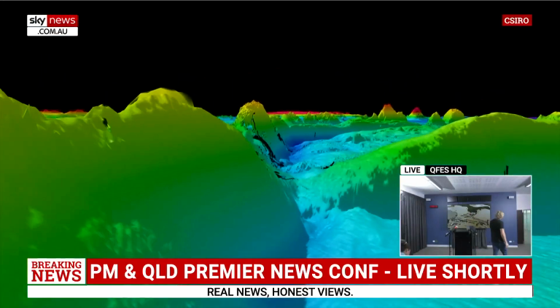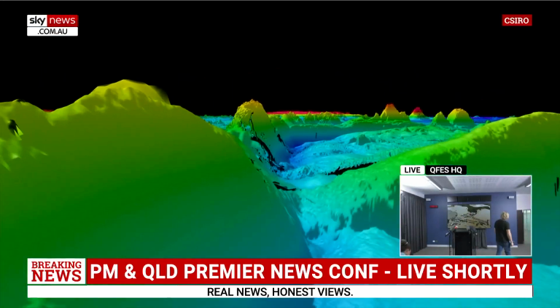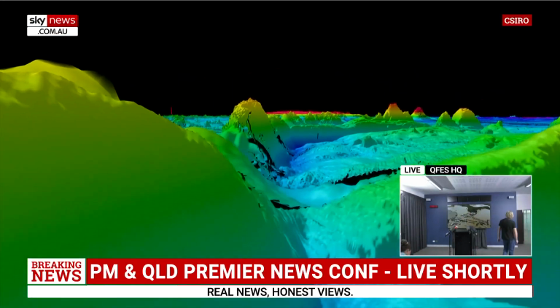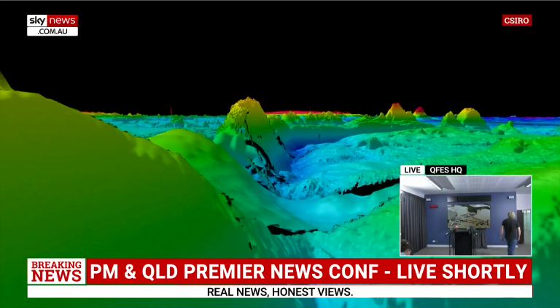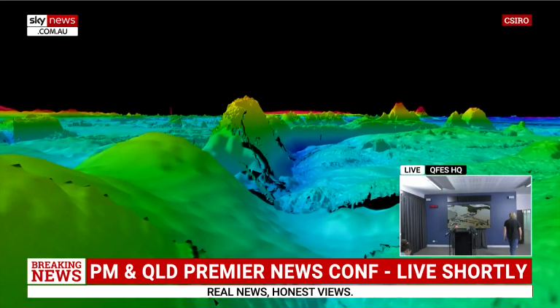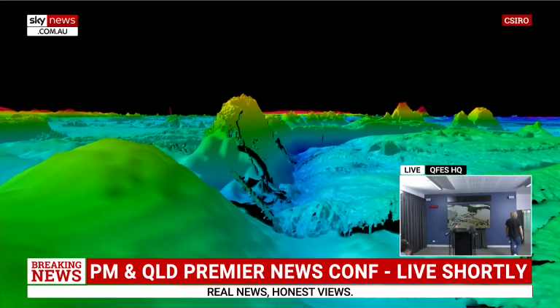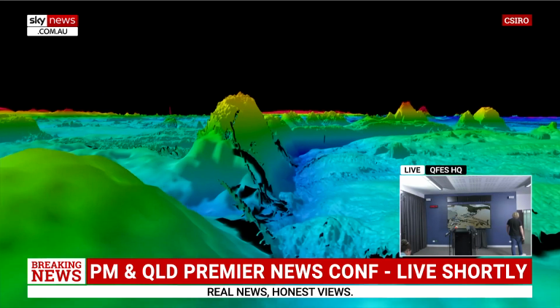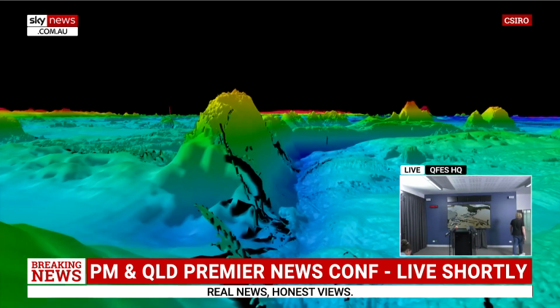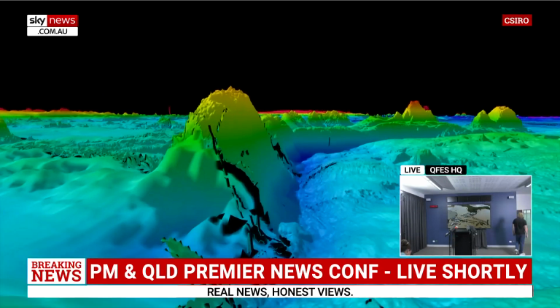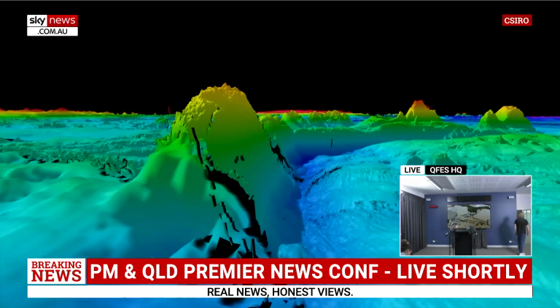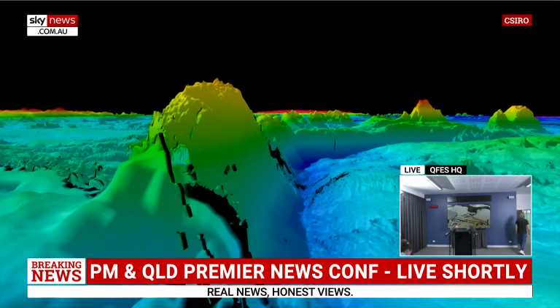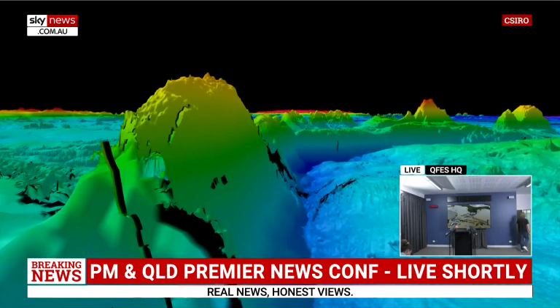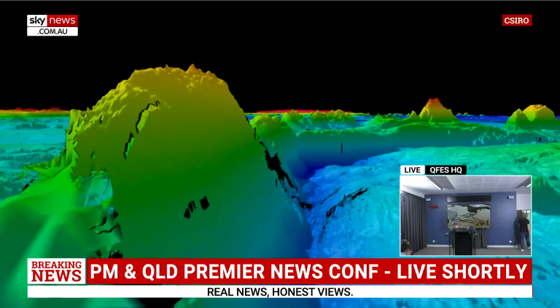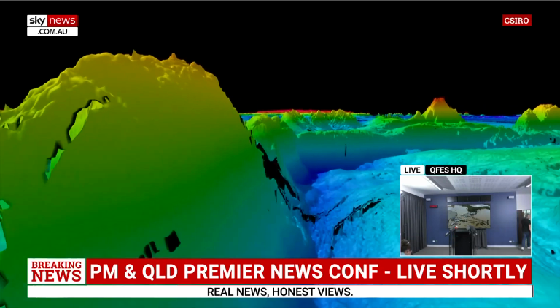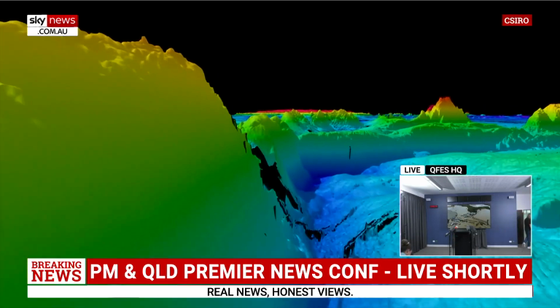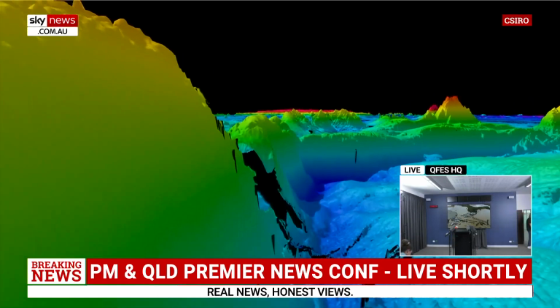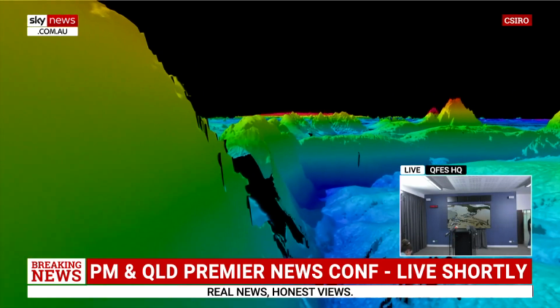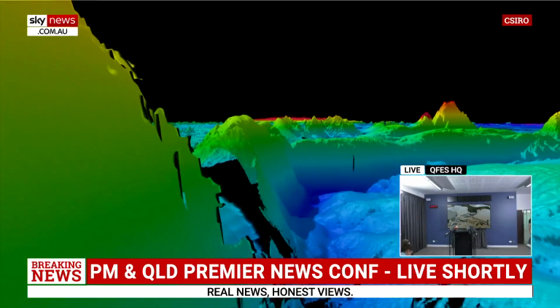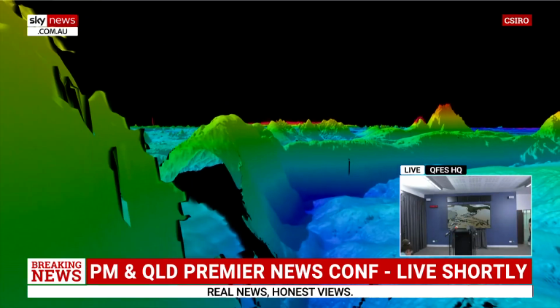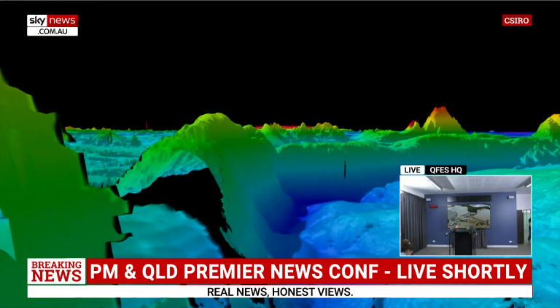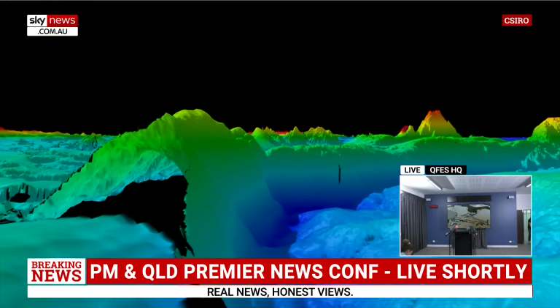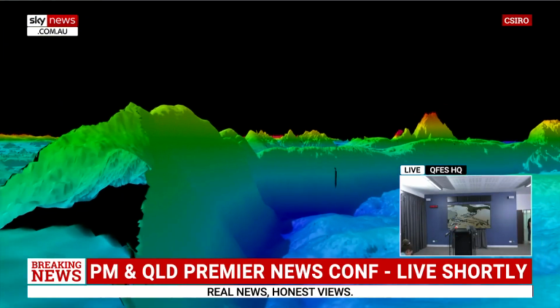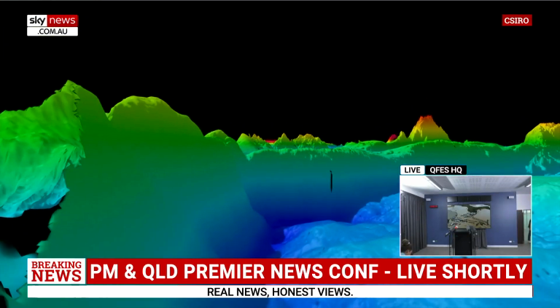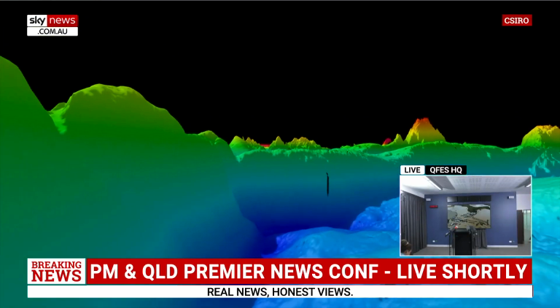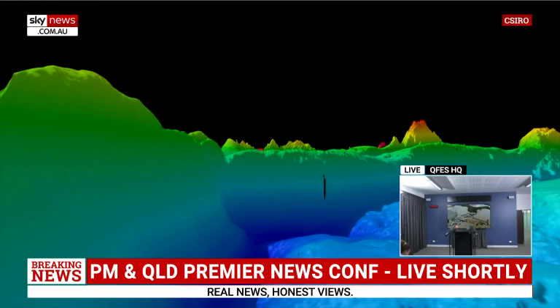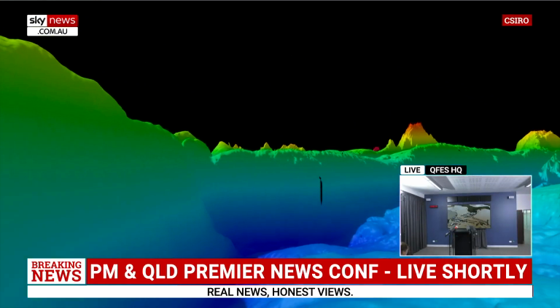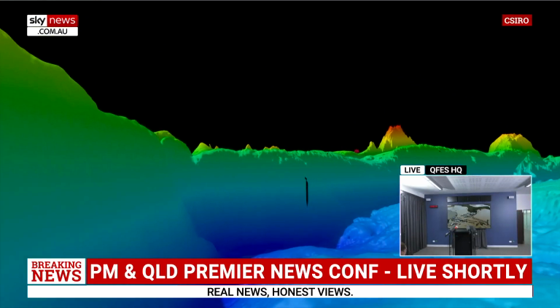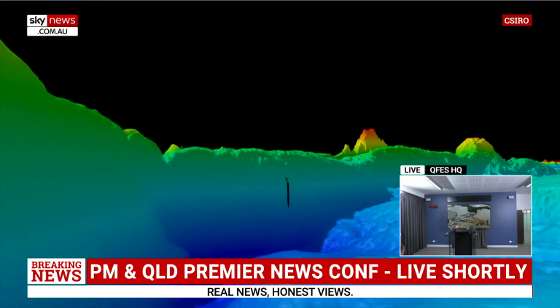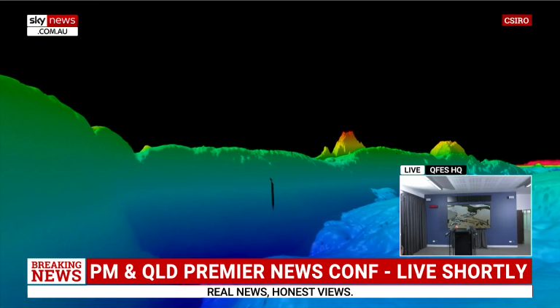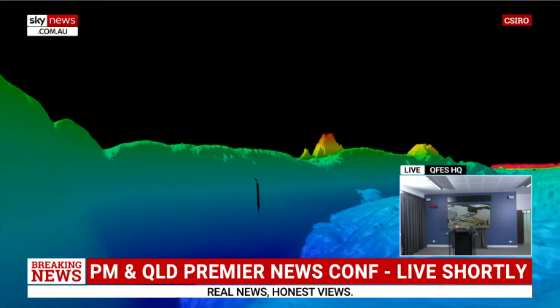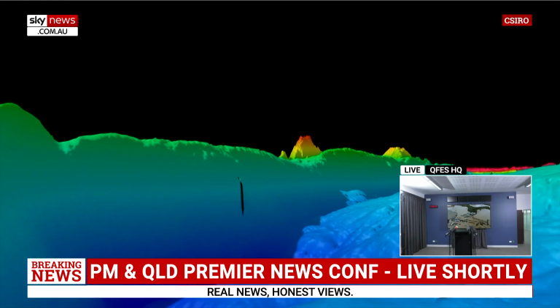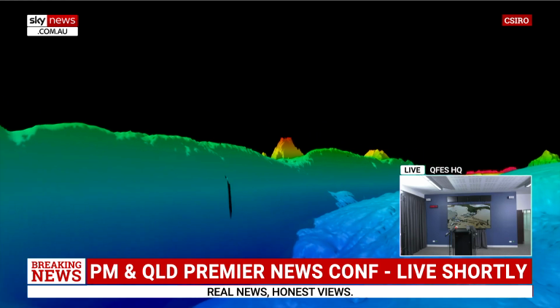An underwater mountain range featuring eight long dormant volcanoes up to one and a half kilometres high.